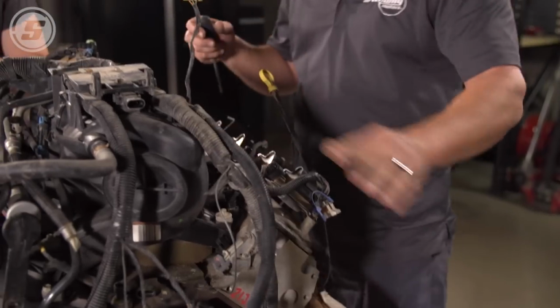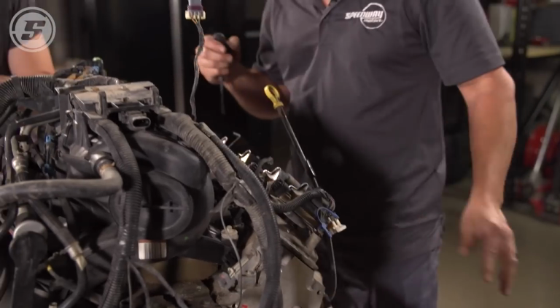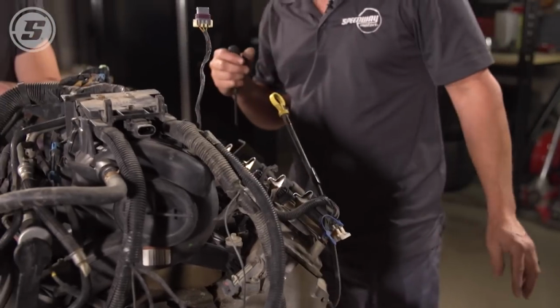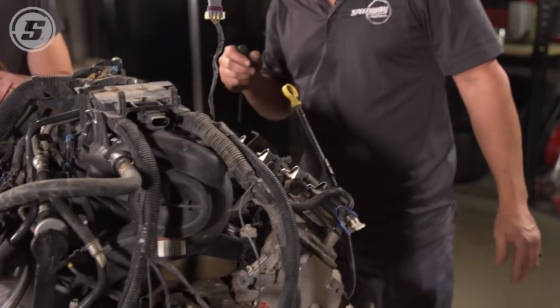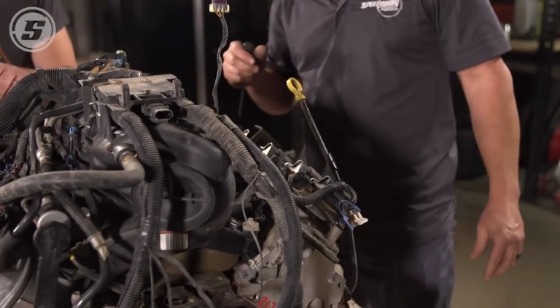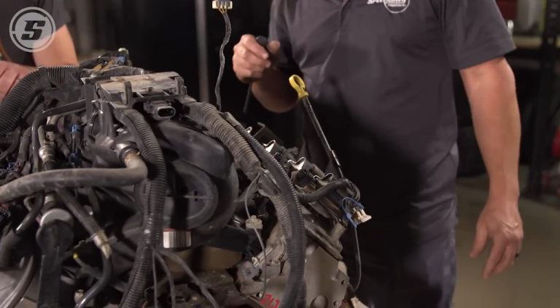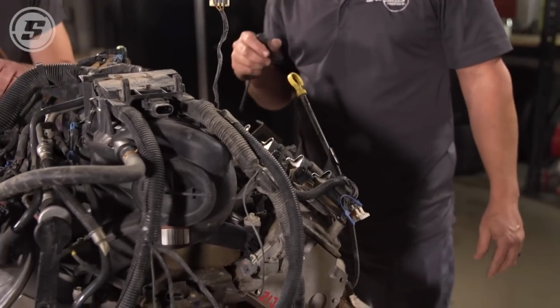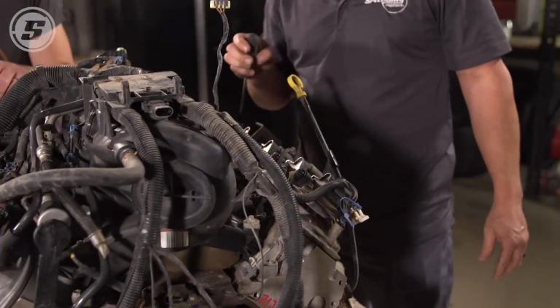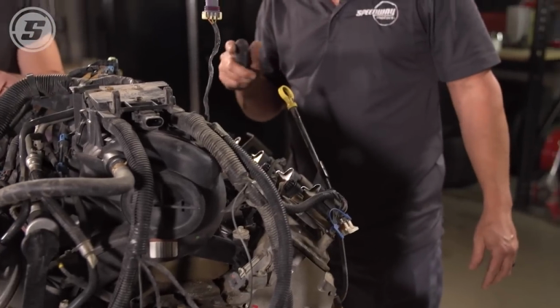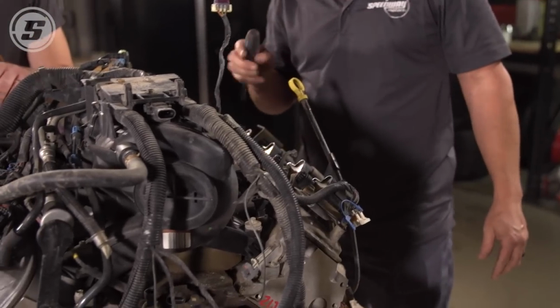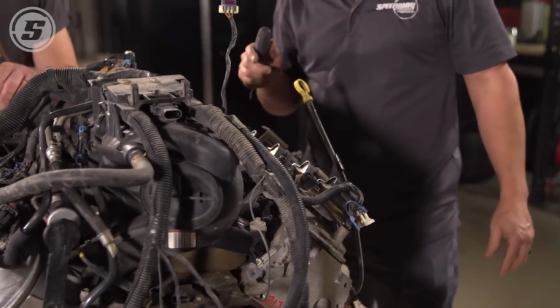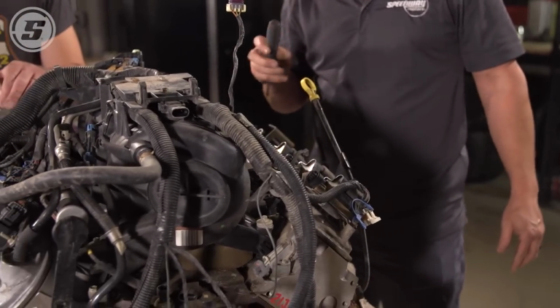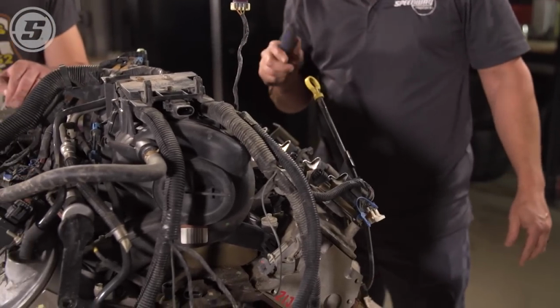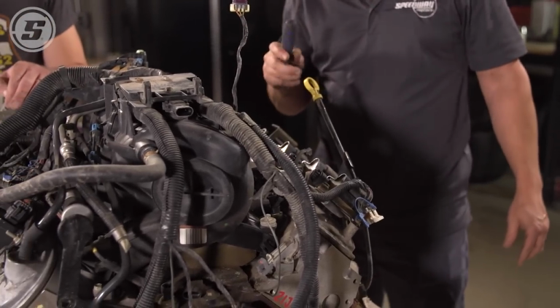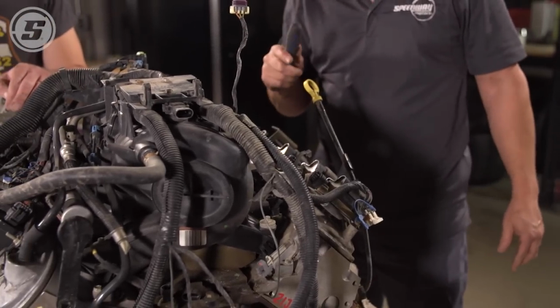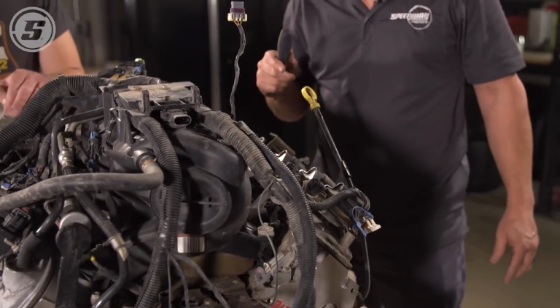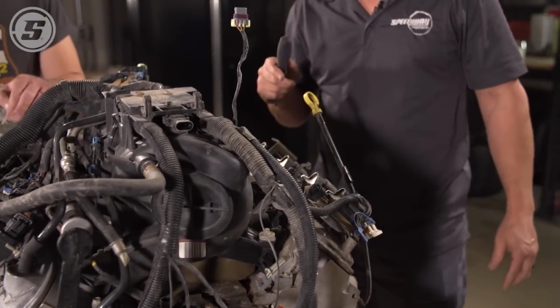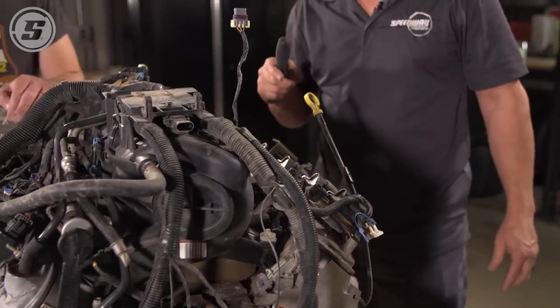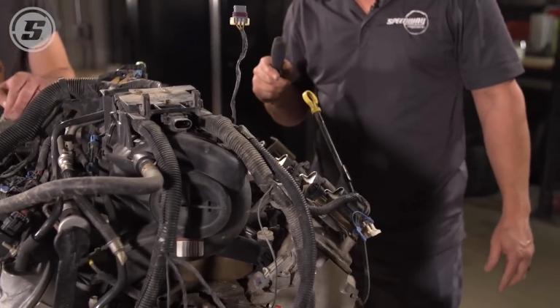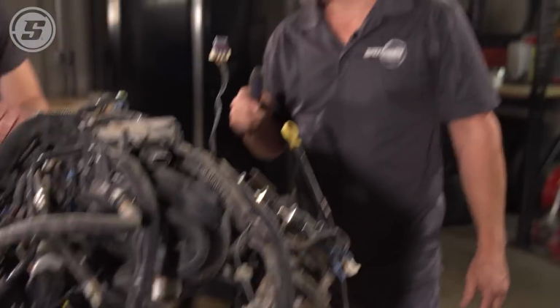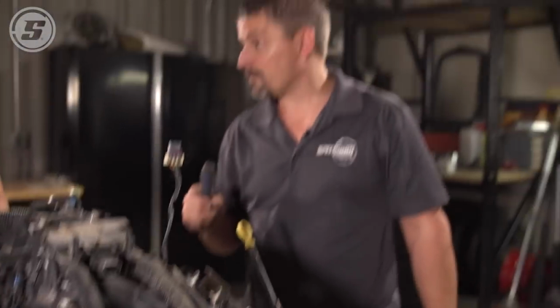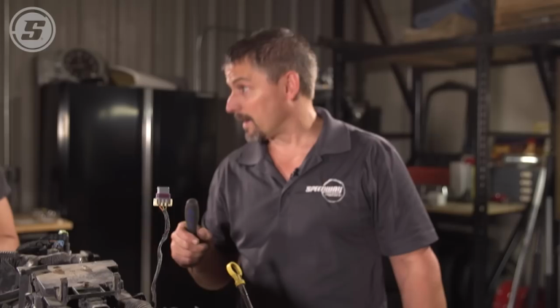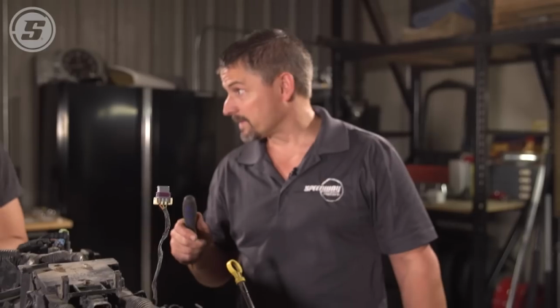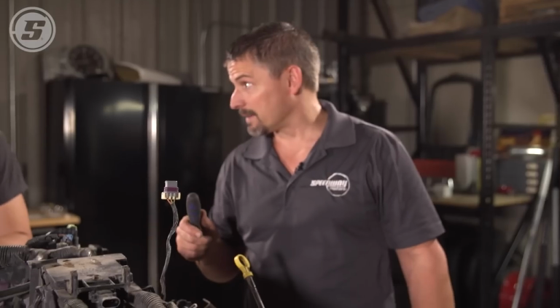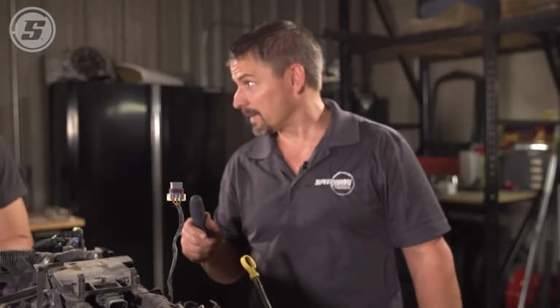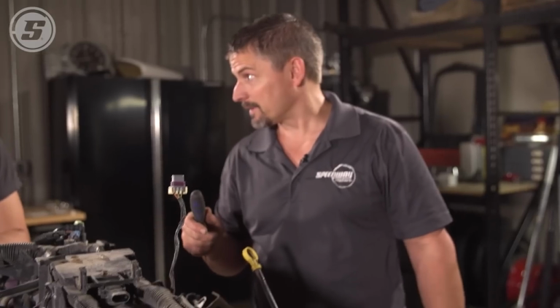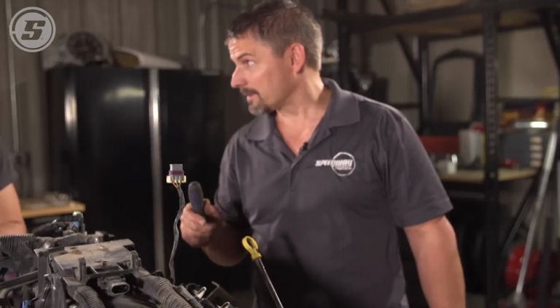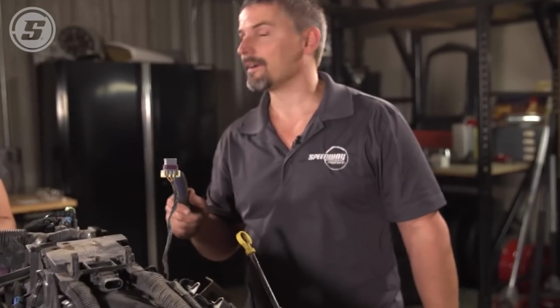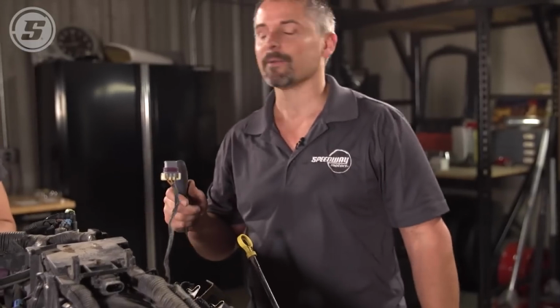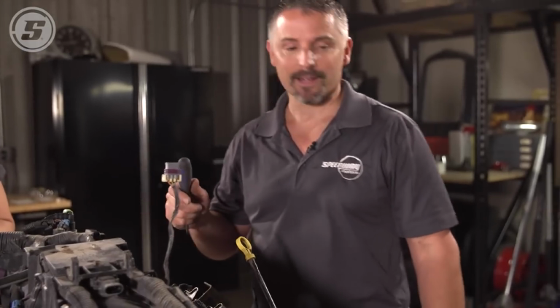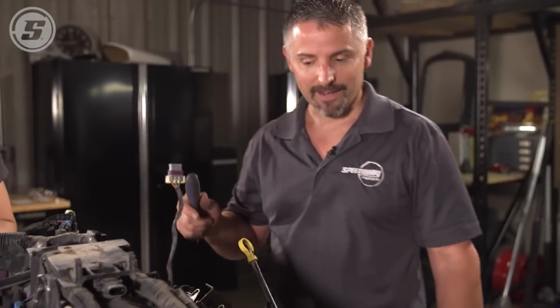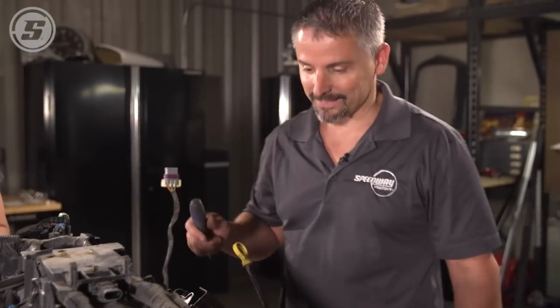You got a 10-millimeter out yet? Yep. You found it — I got a quarter inch drive. You found the 10-millimeter? Yeah. Oh my gosh.